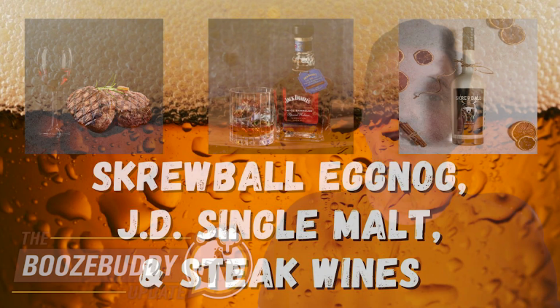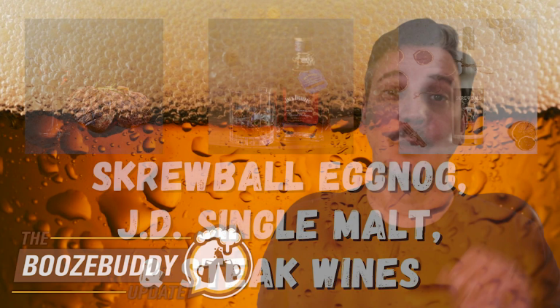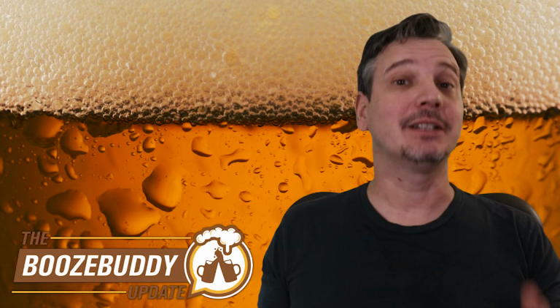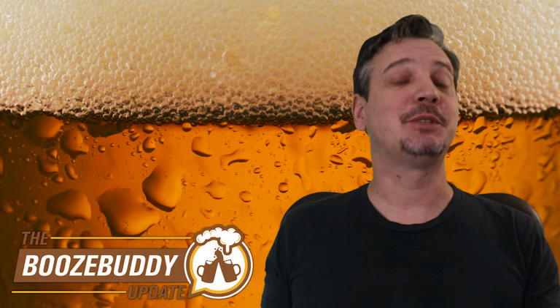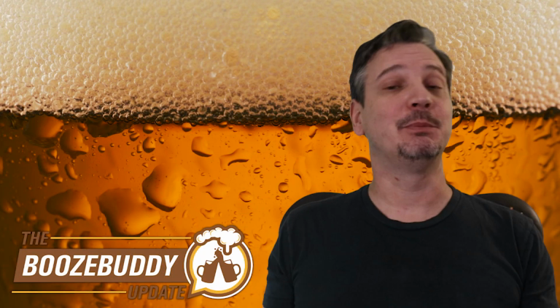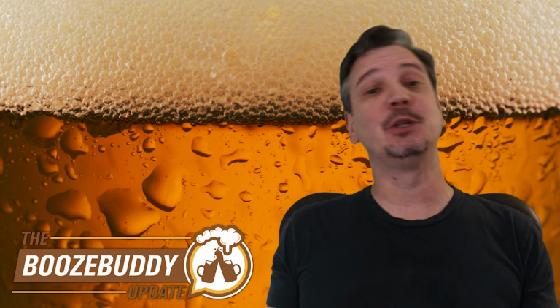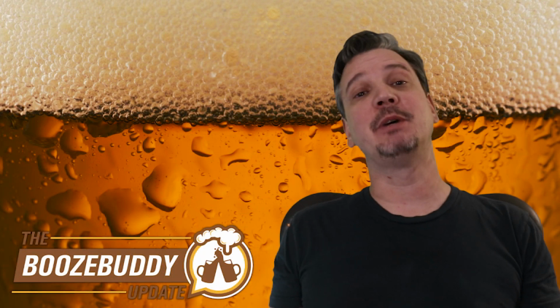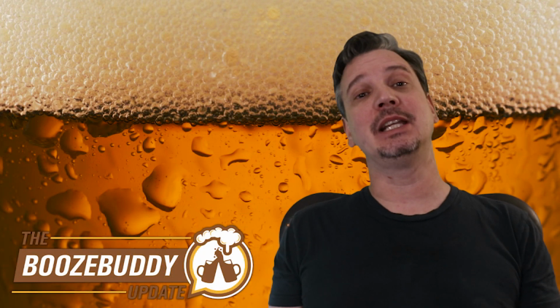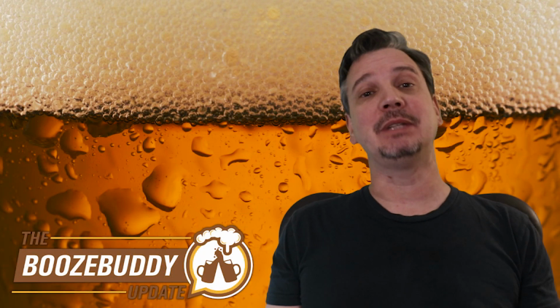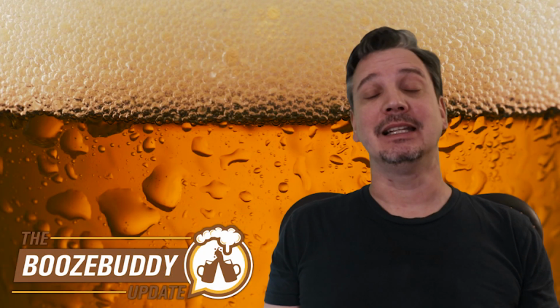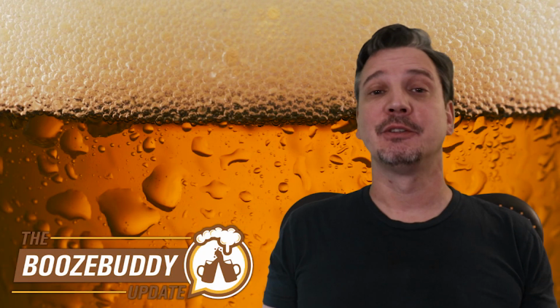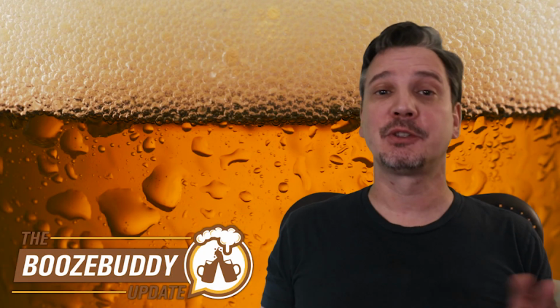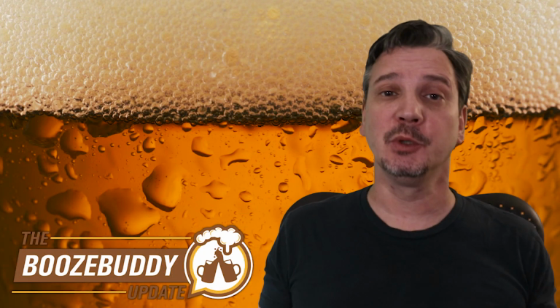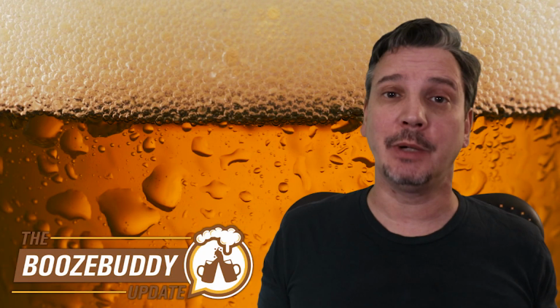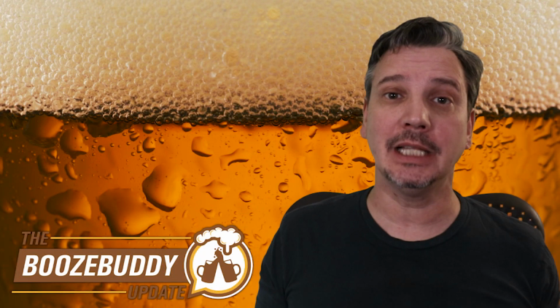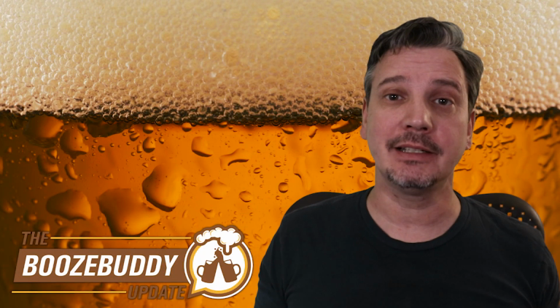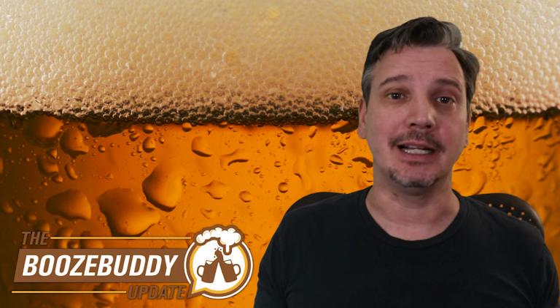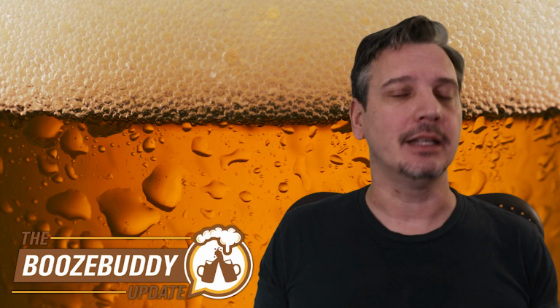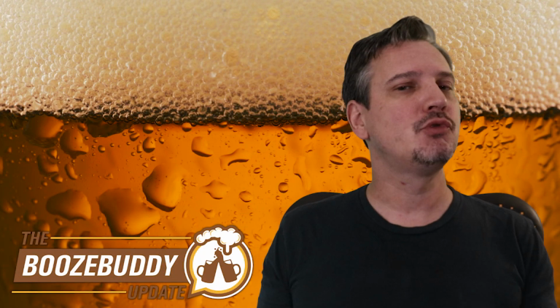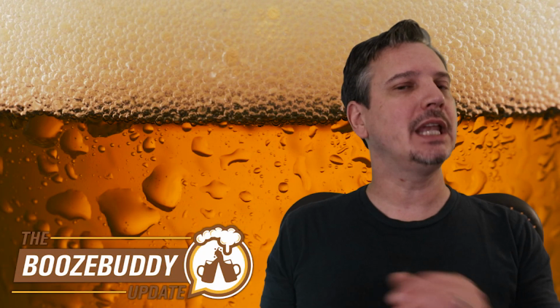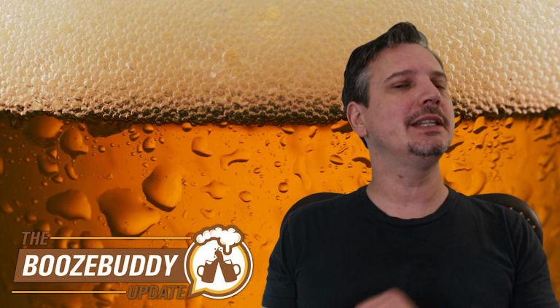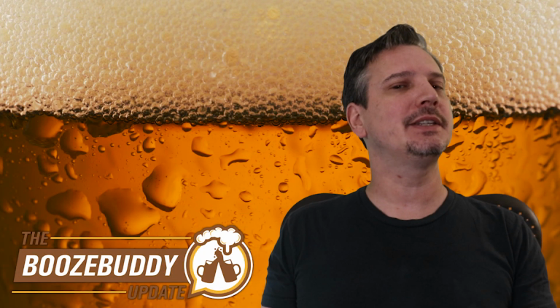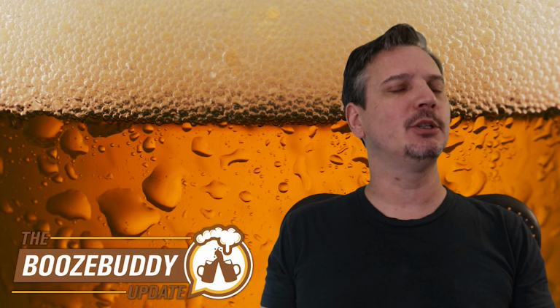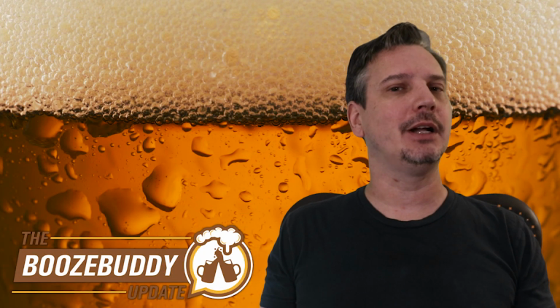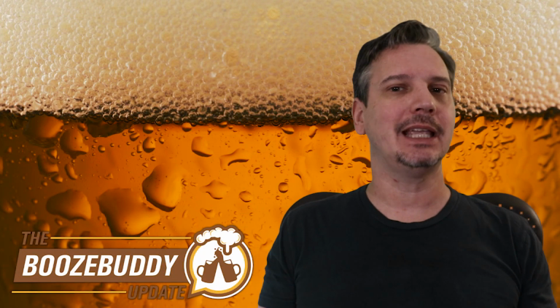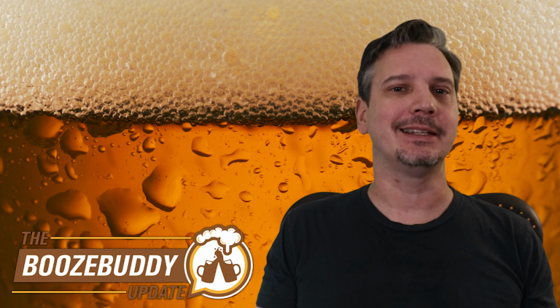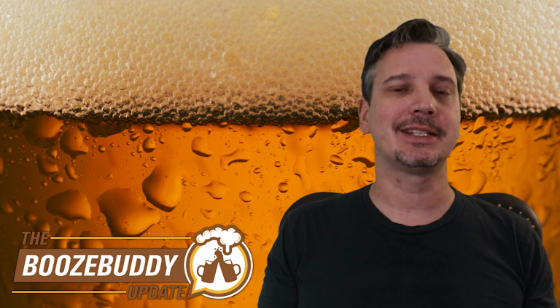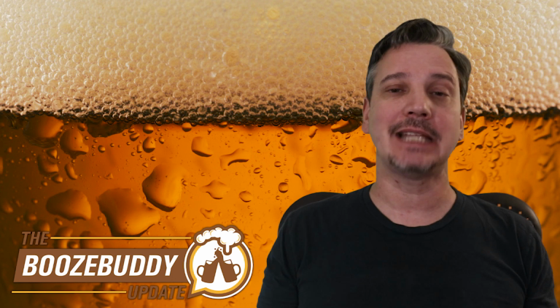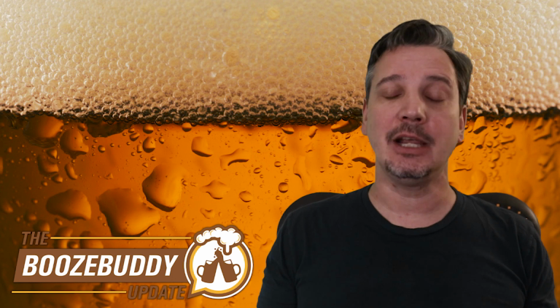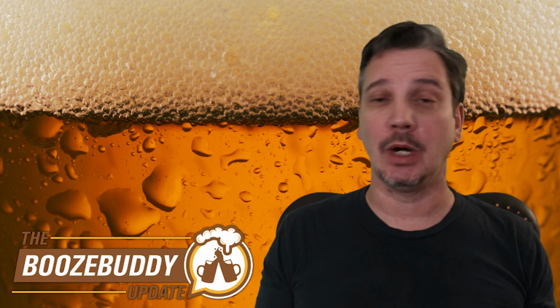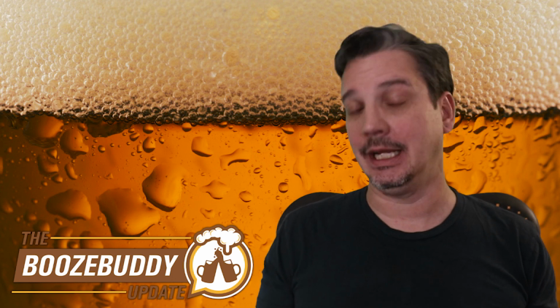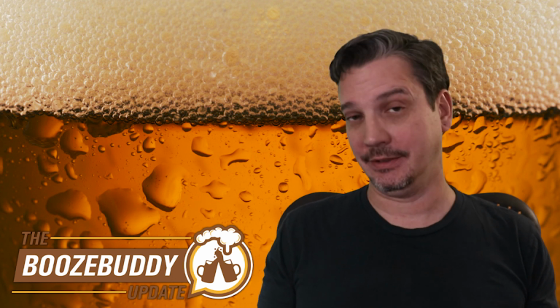Welcome to the Booze Buddy Update. Today: Screwball Eggnog, JD Single Malt, and Steak Wines.